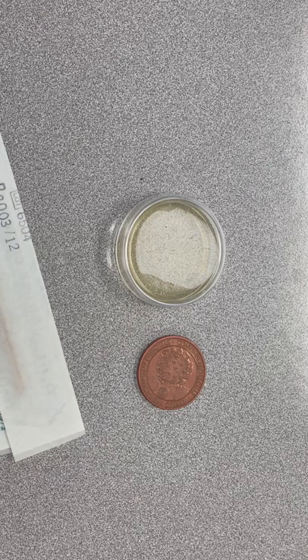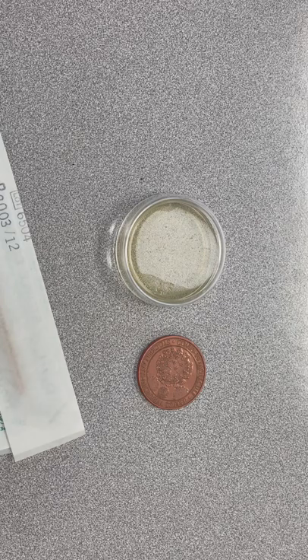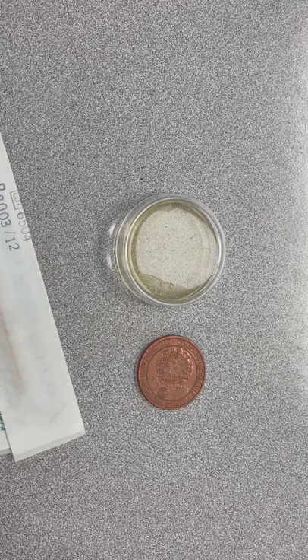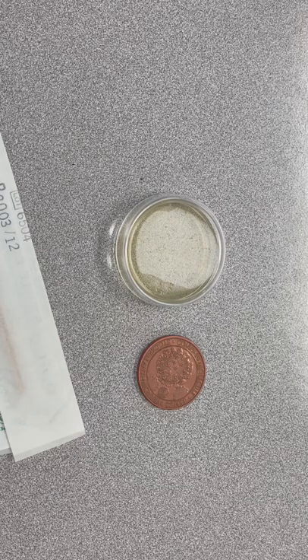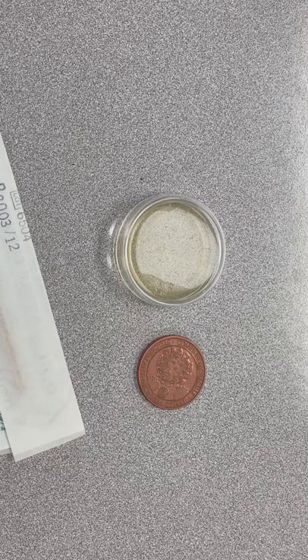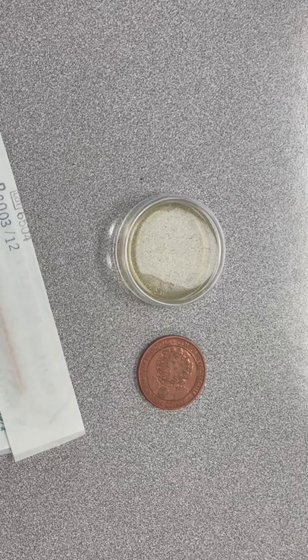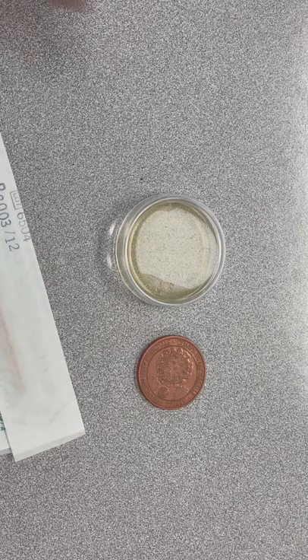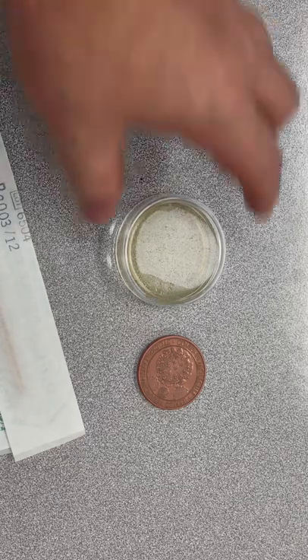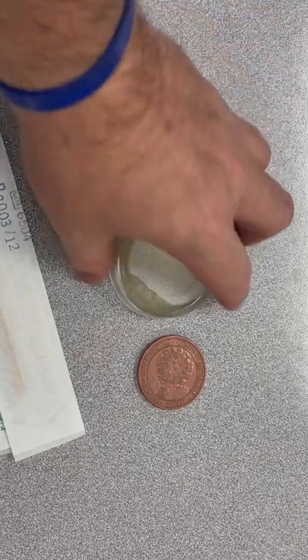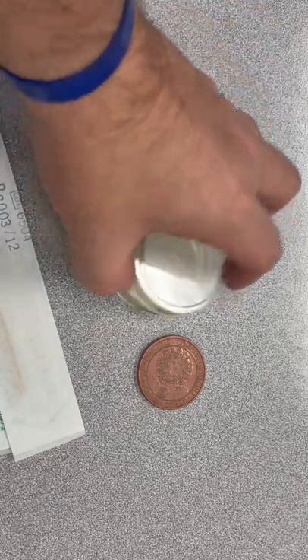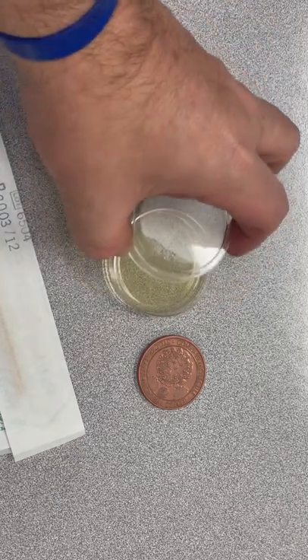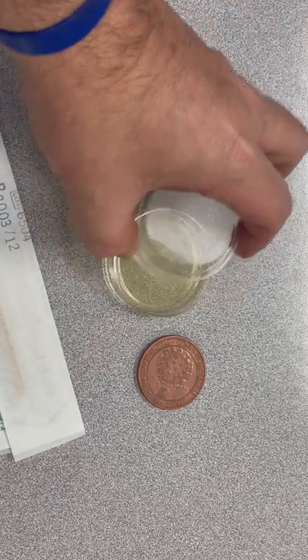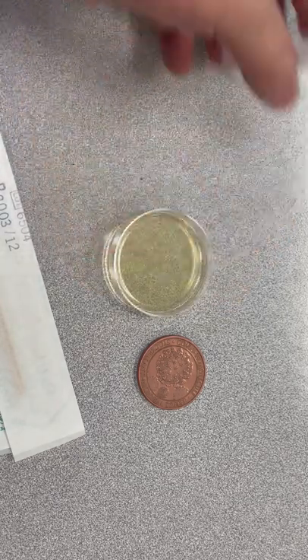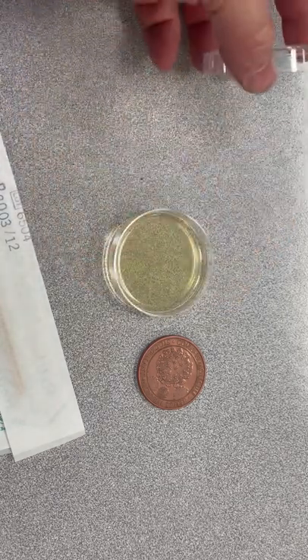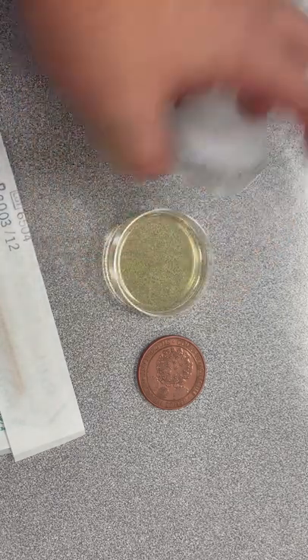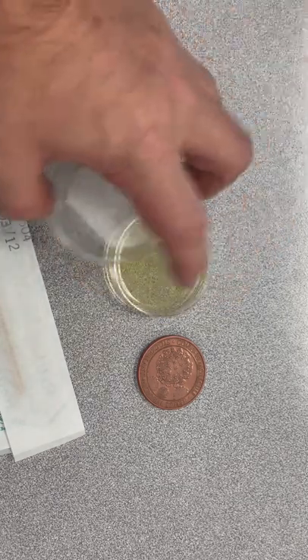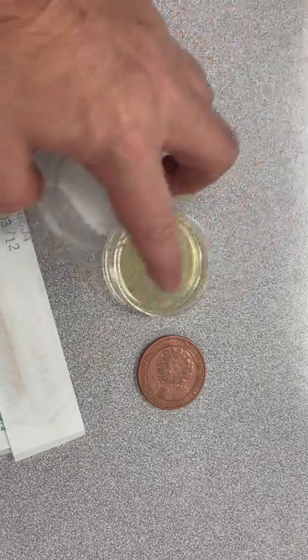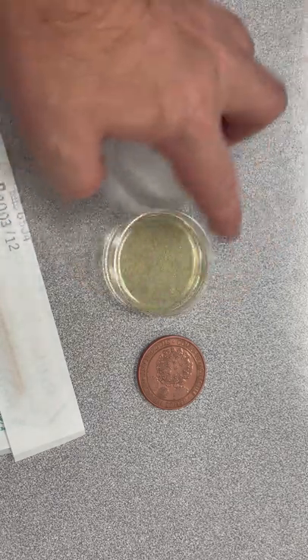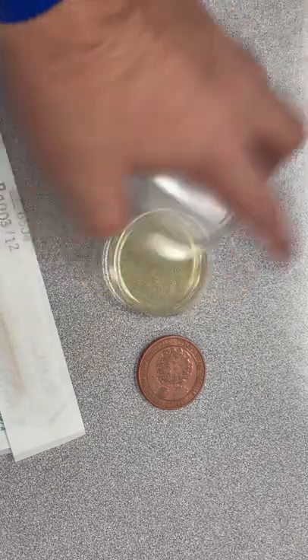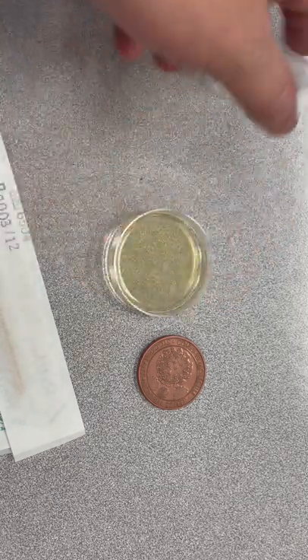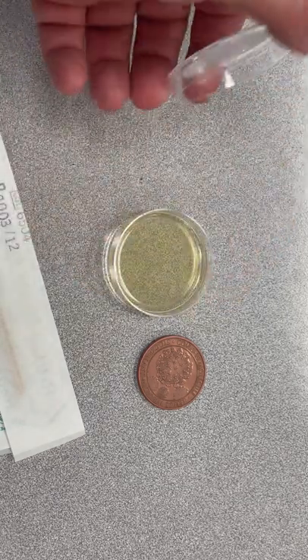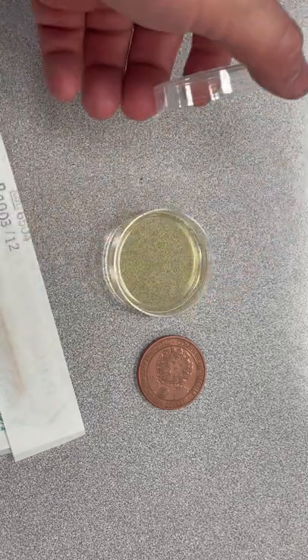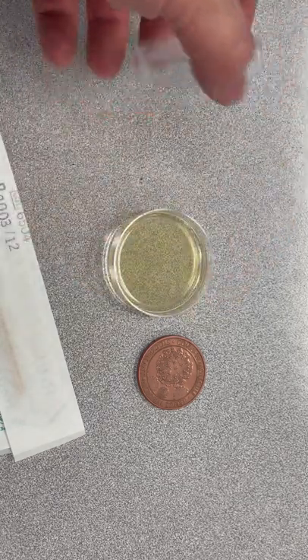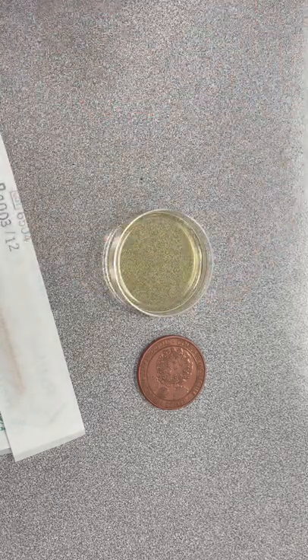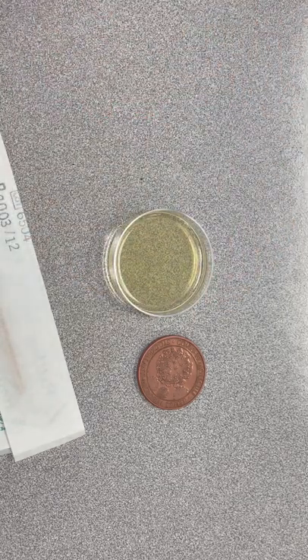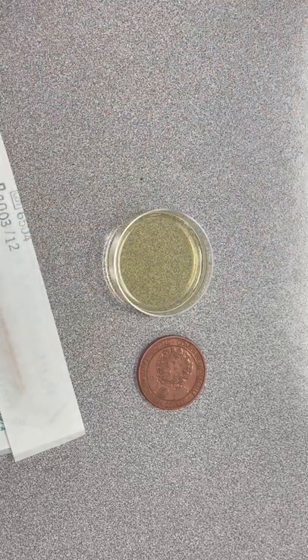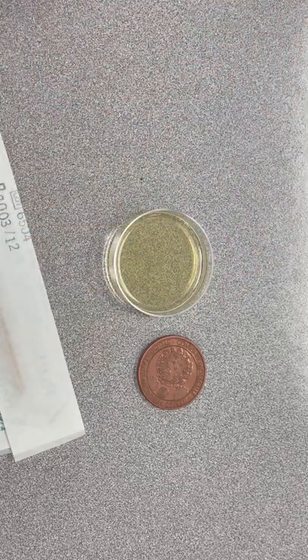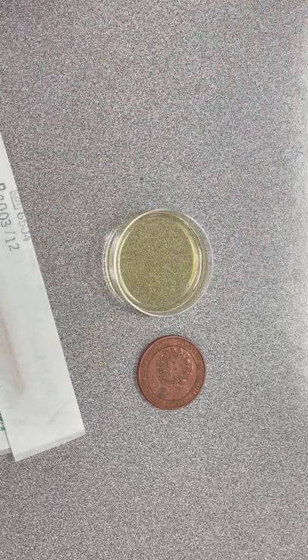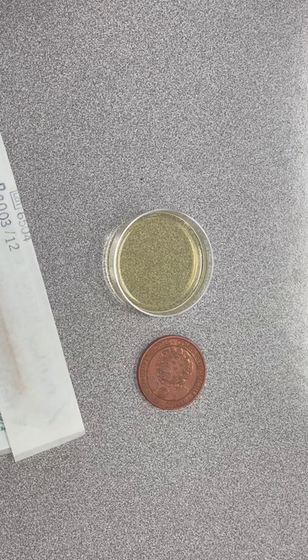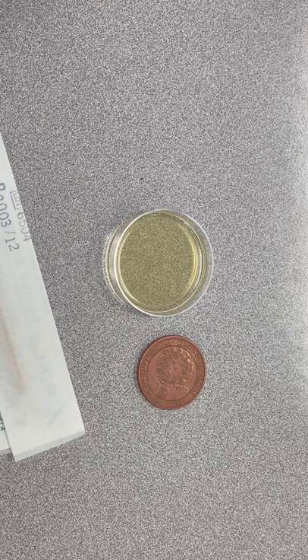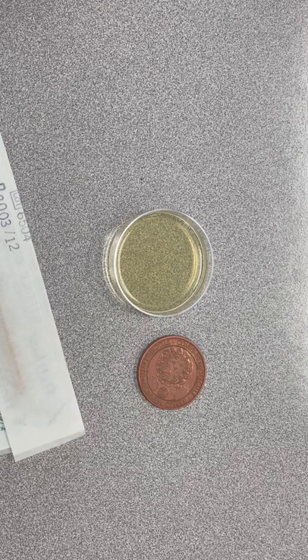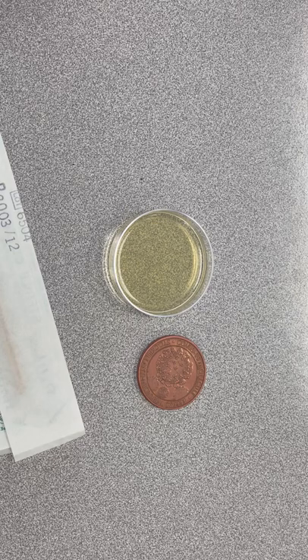So what we have here is a little petri dish, and inside here — I think I'm pronouncing this right — it's called agar?